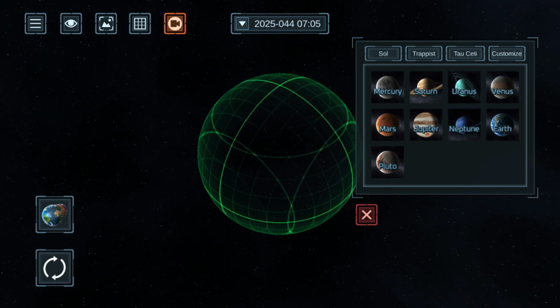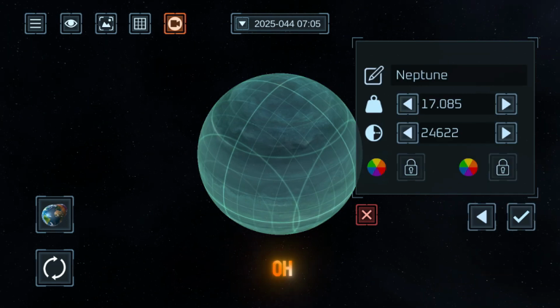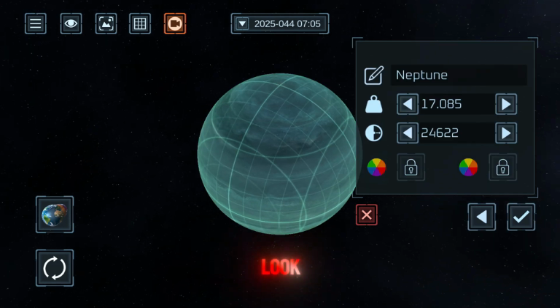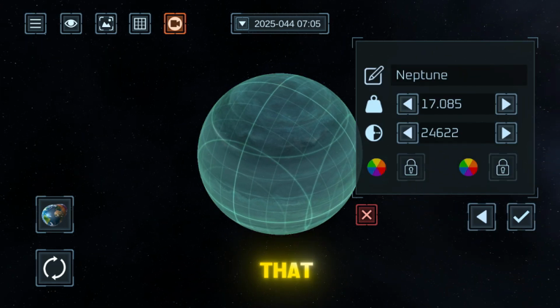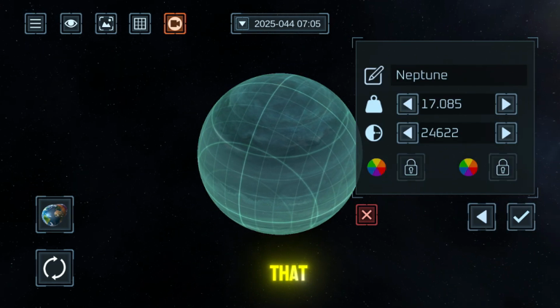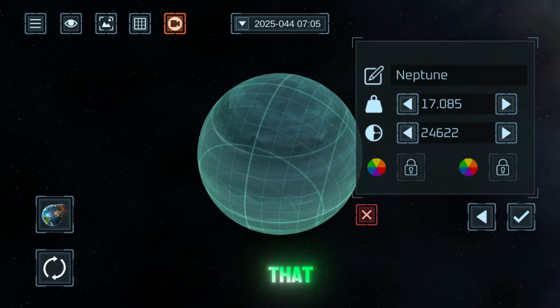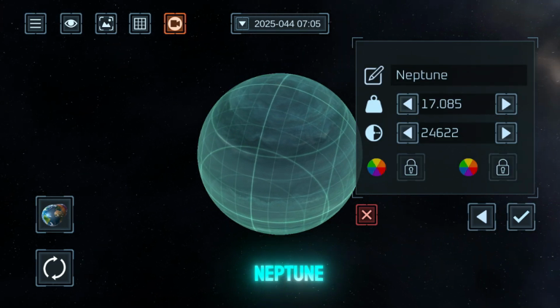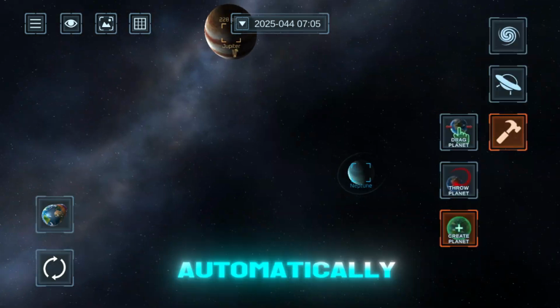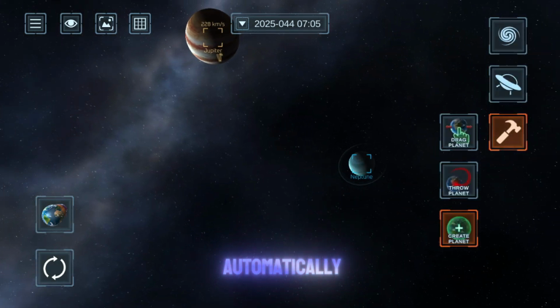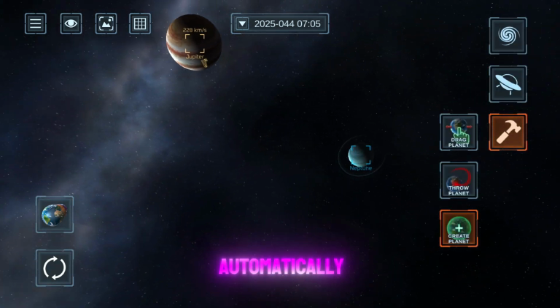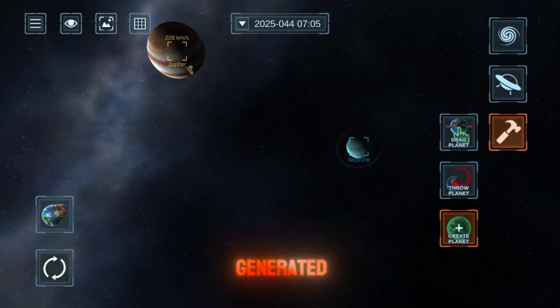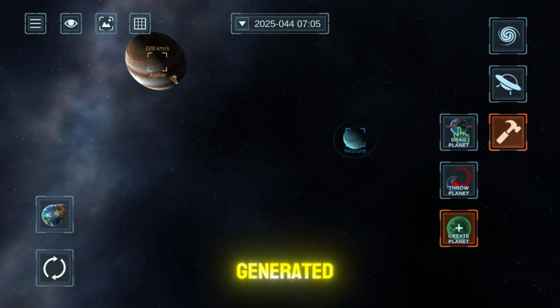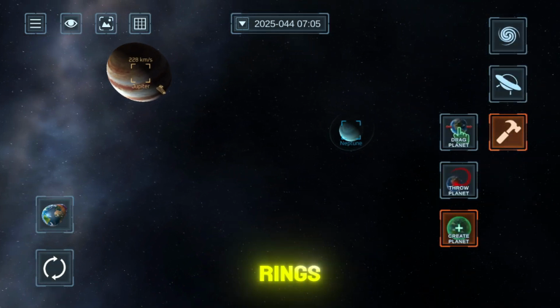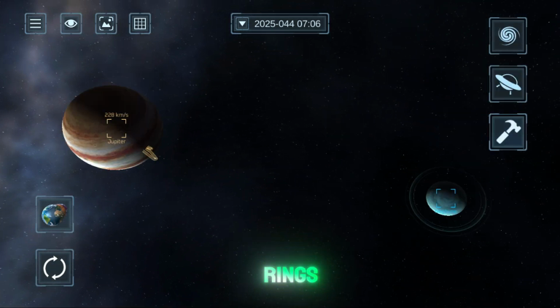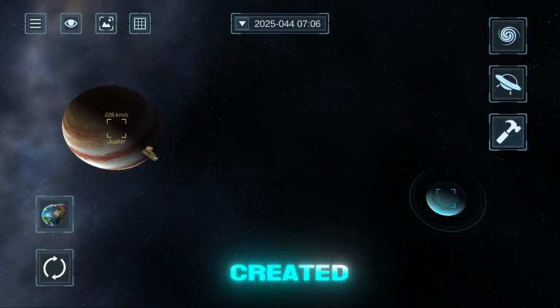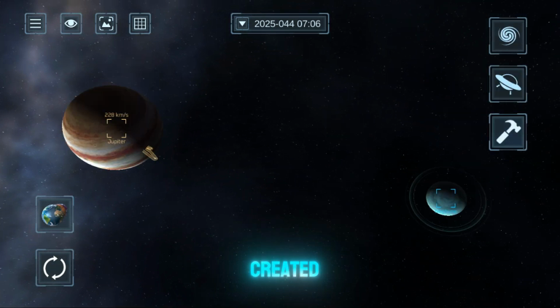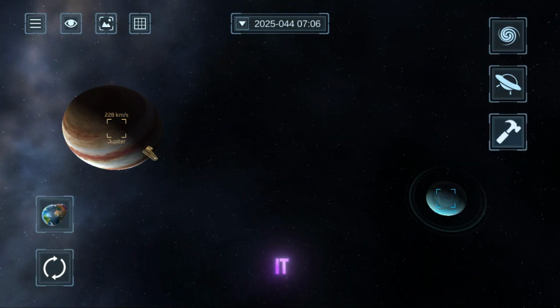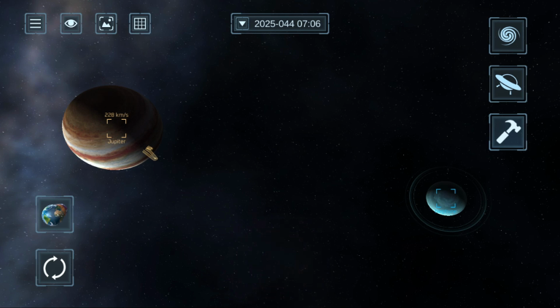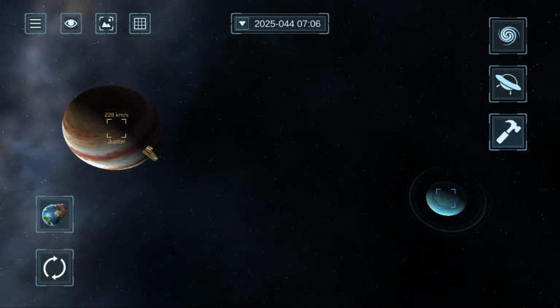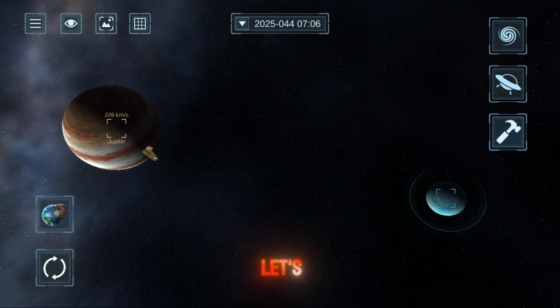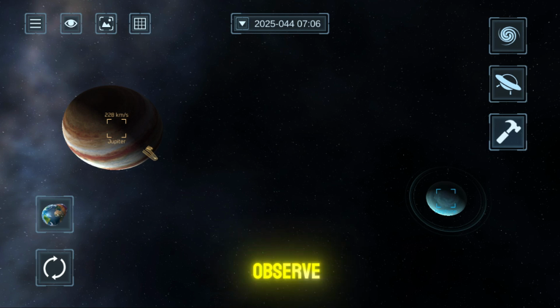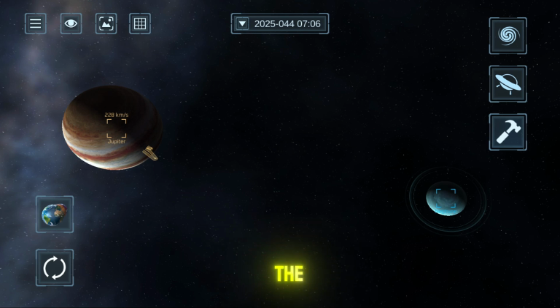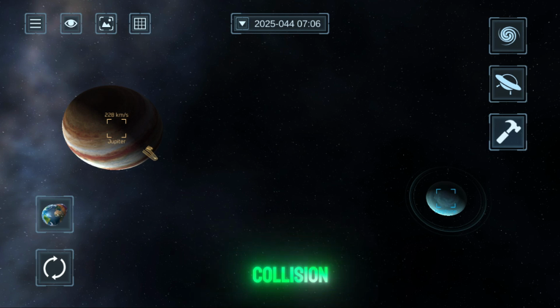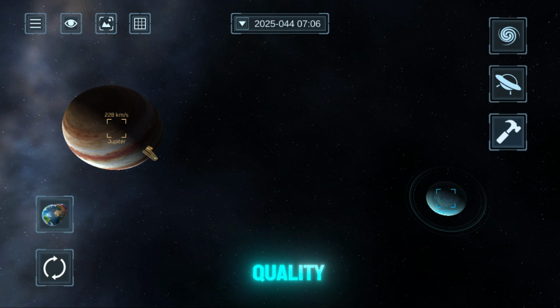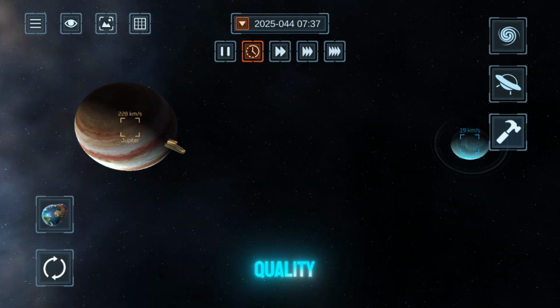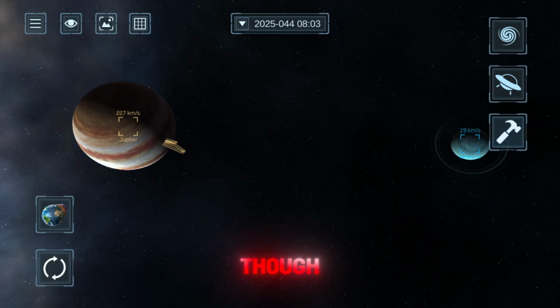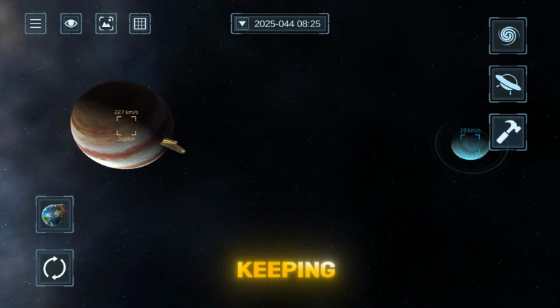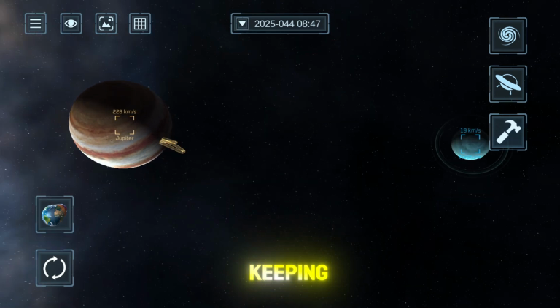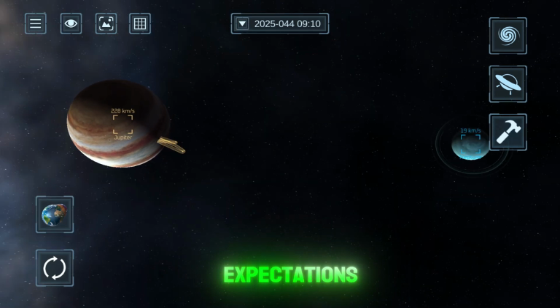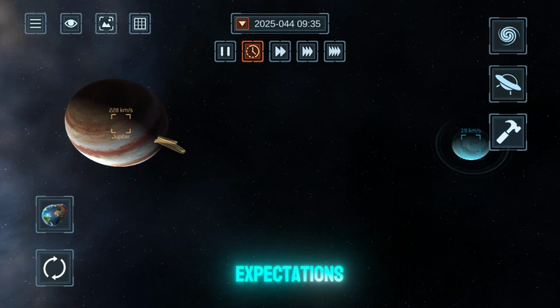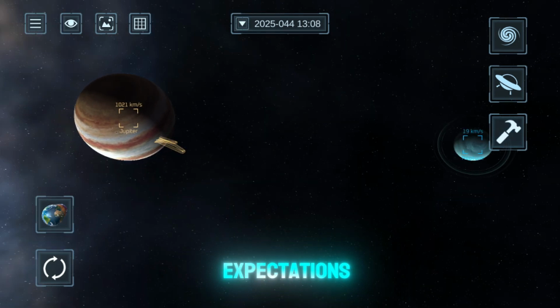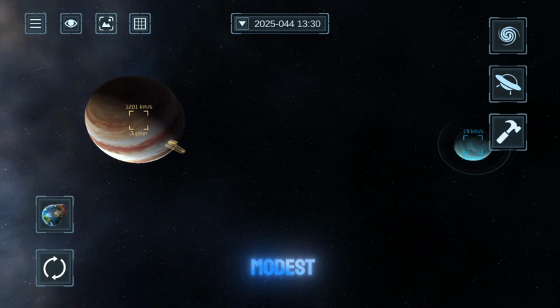Oh, look at that — Neptune automatically generated its rings when I created it. Let's observe the collision quality, though I'm keeping my expectations modest.